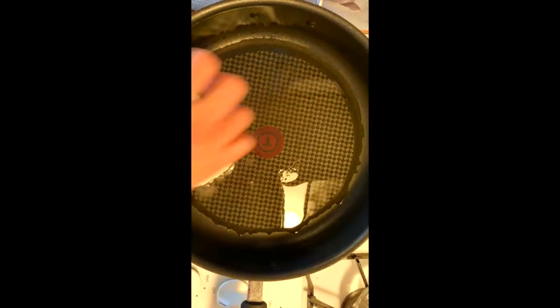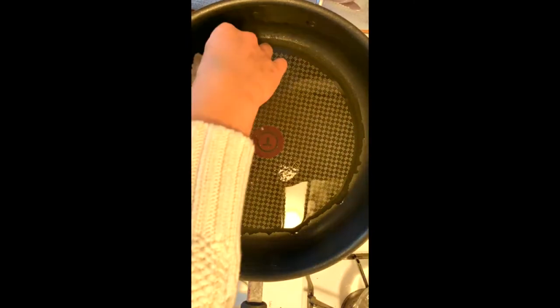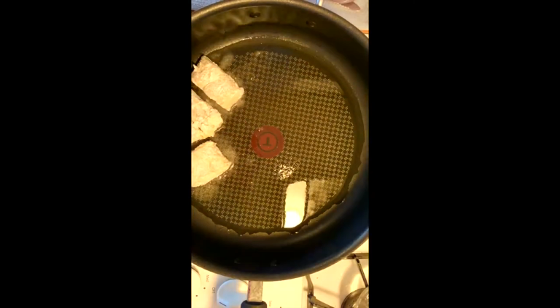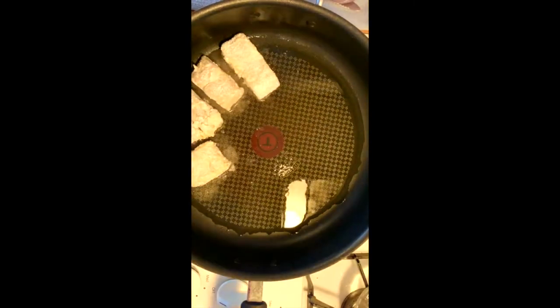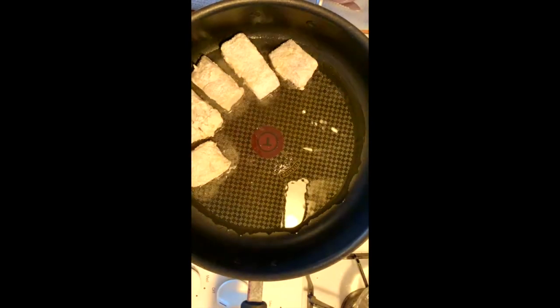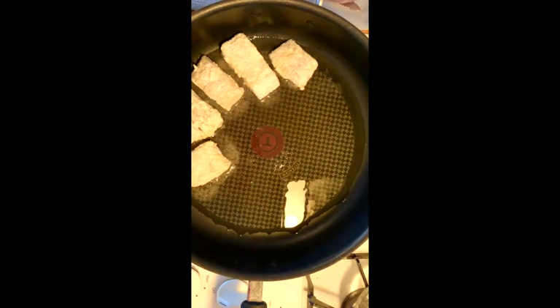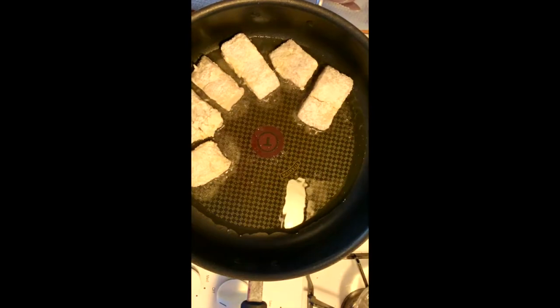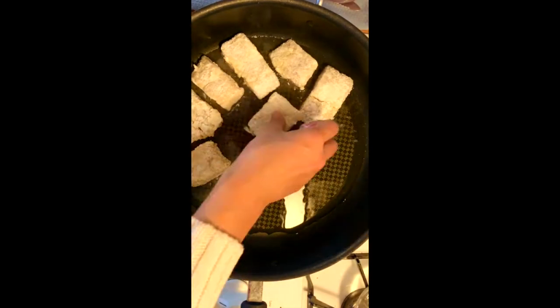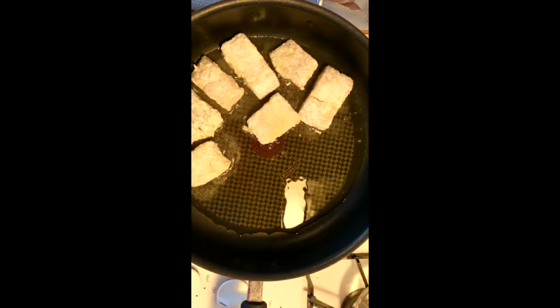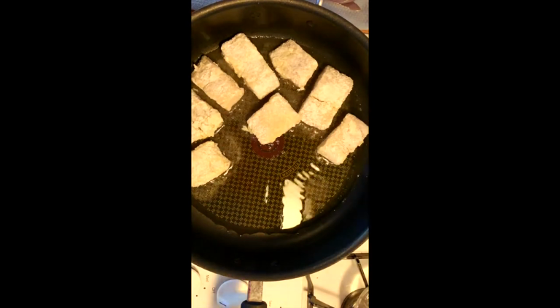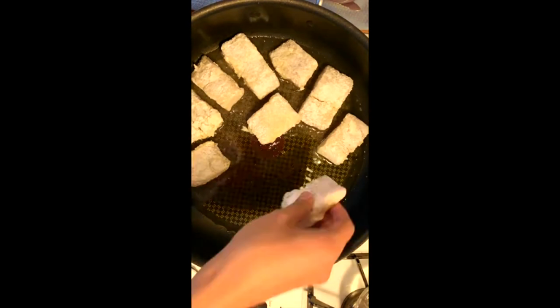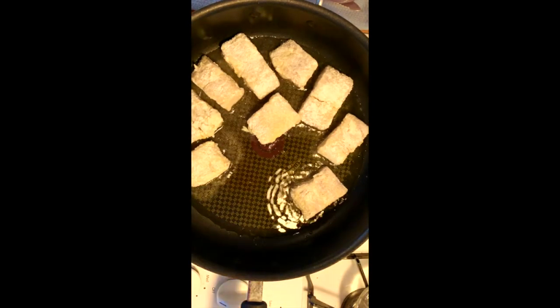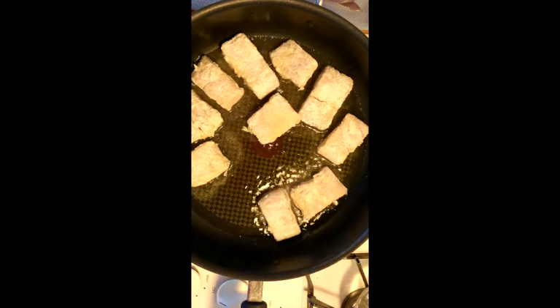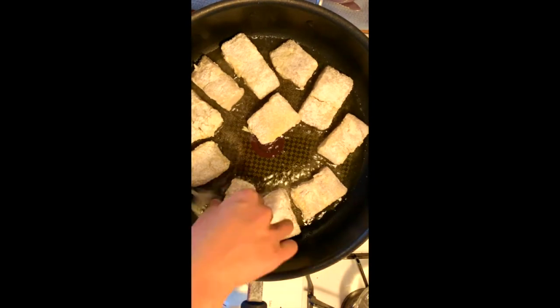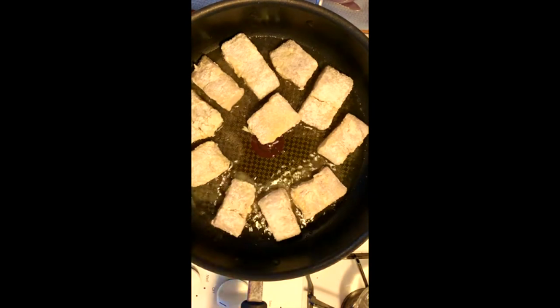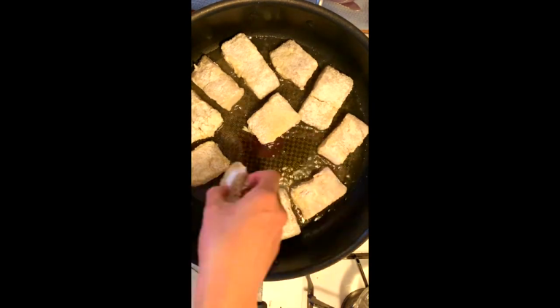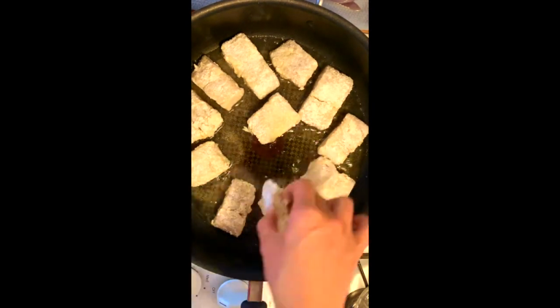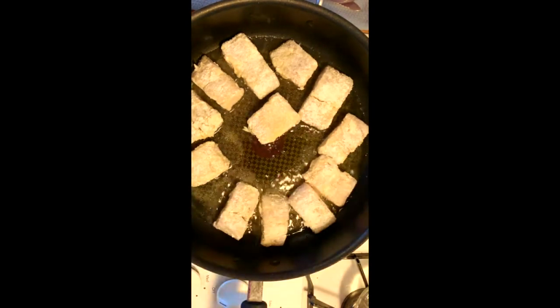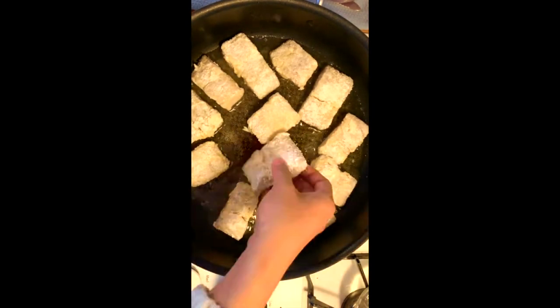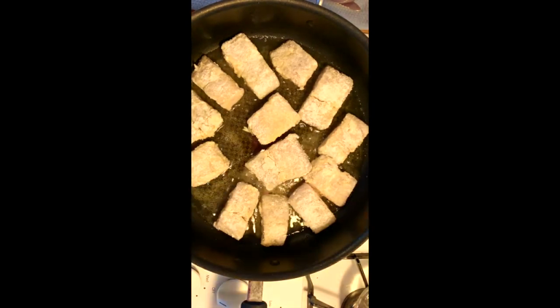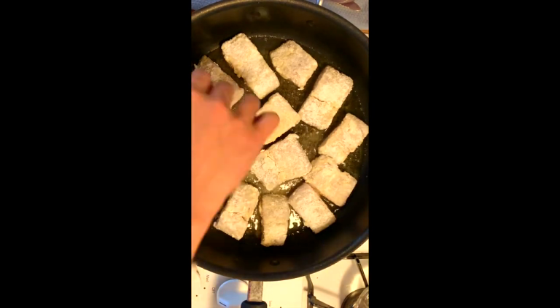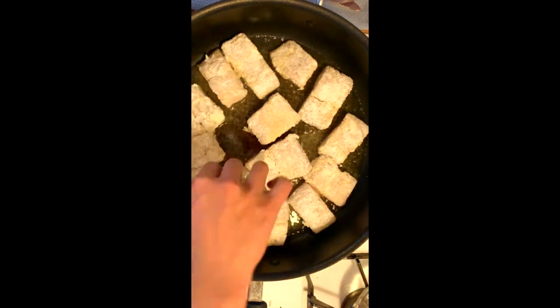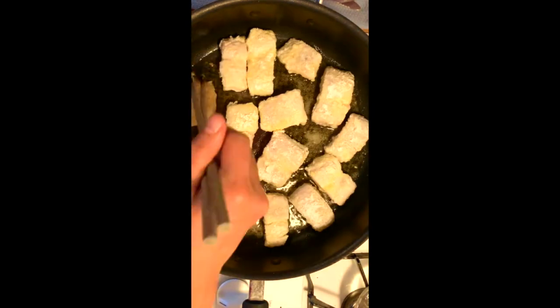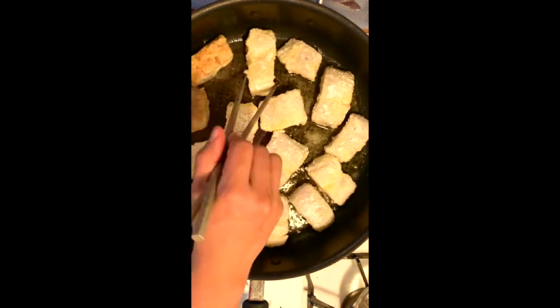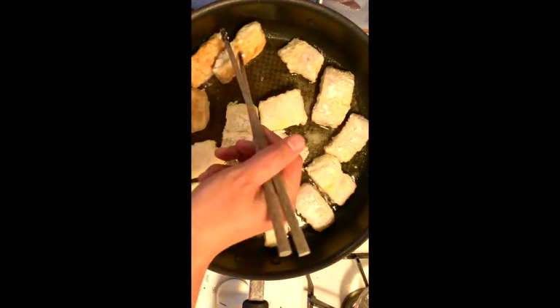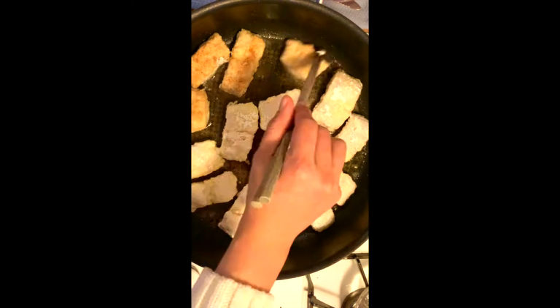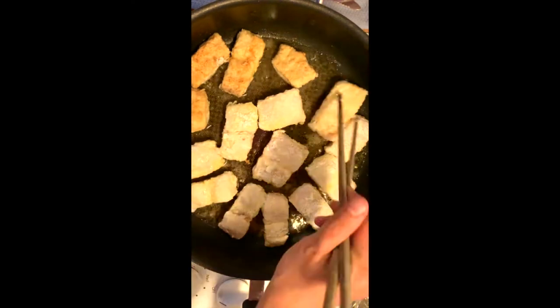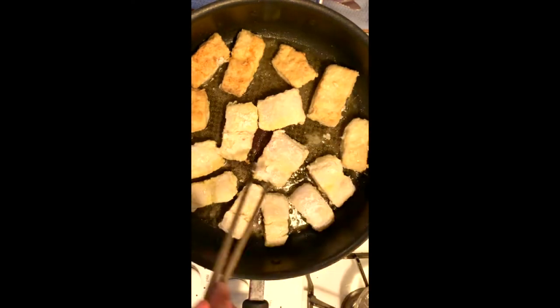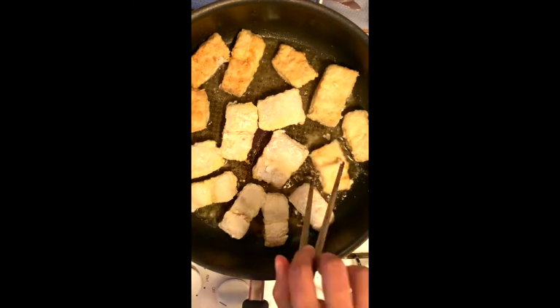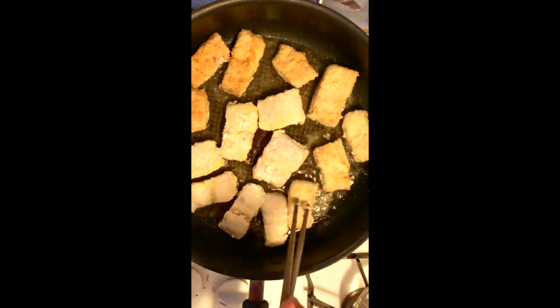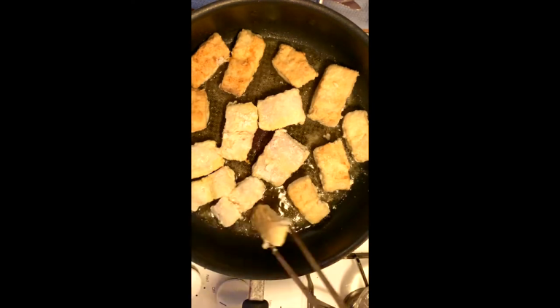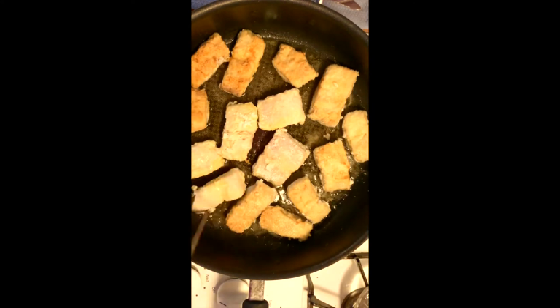Add a quarter cup of oil, and when it's hot, drop the fish. Fry 6 minutes per side.